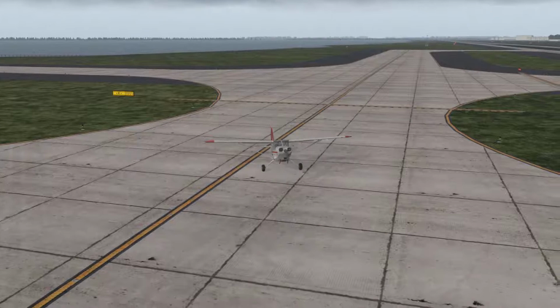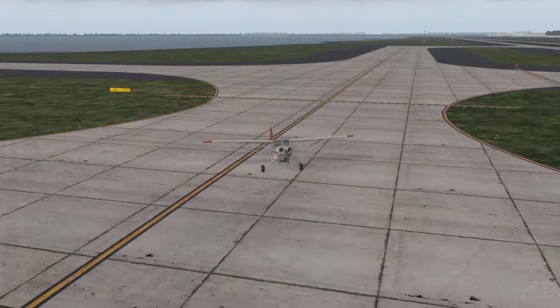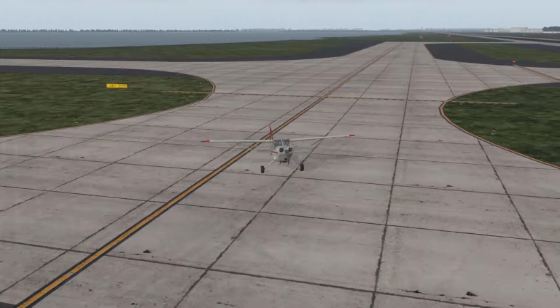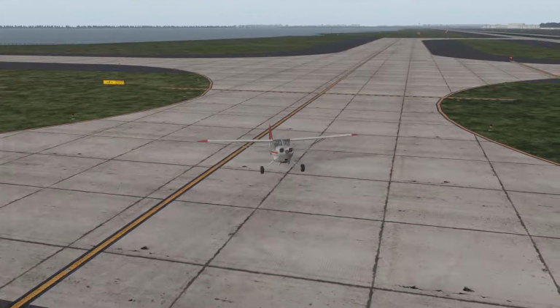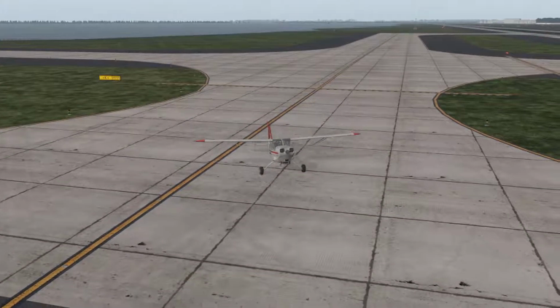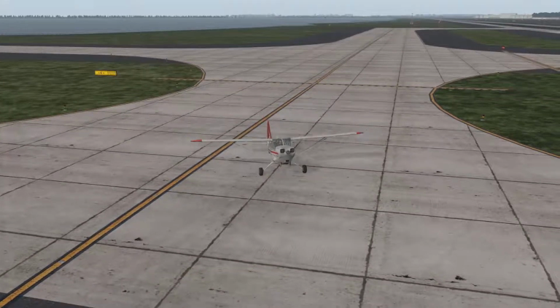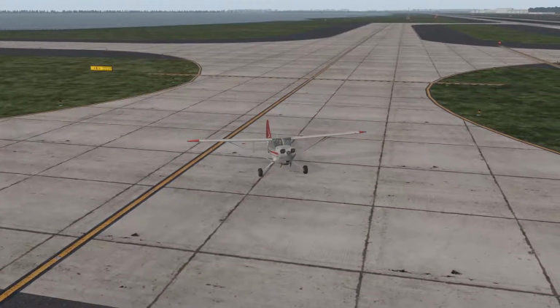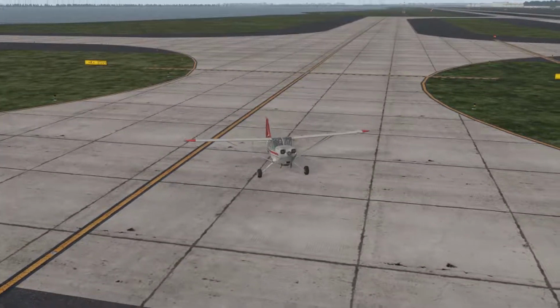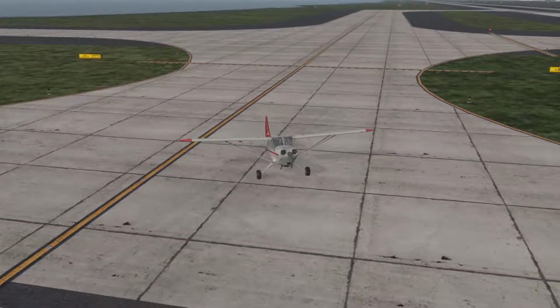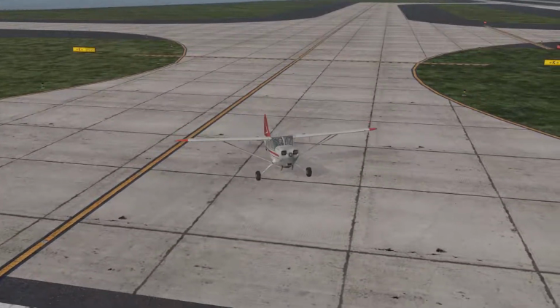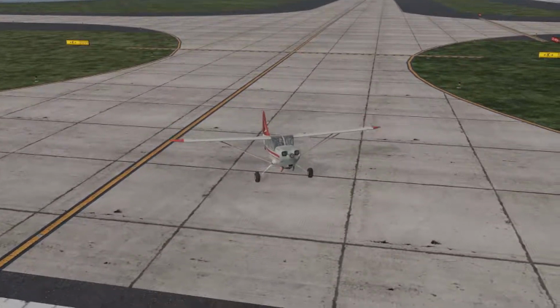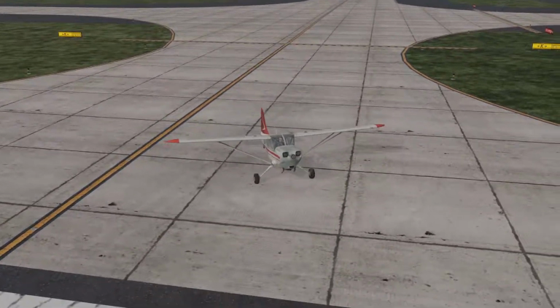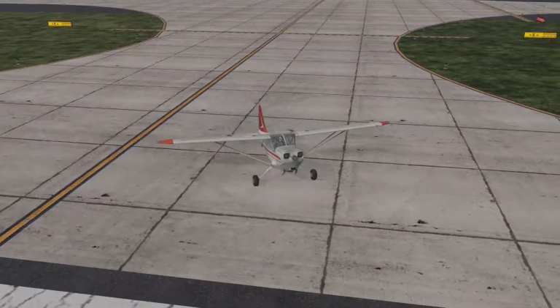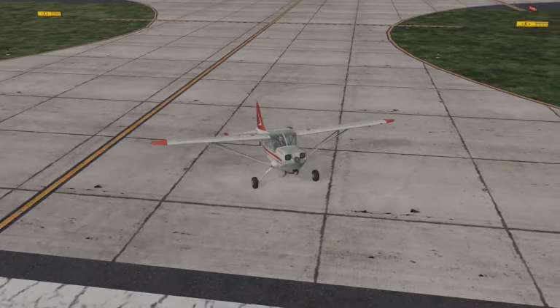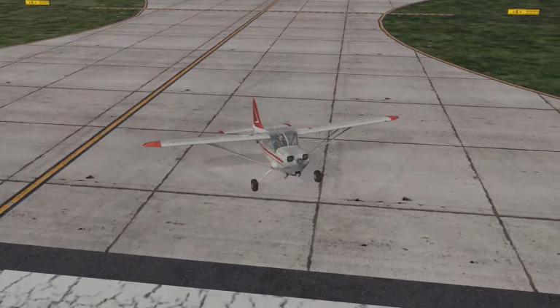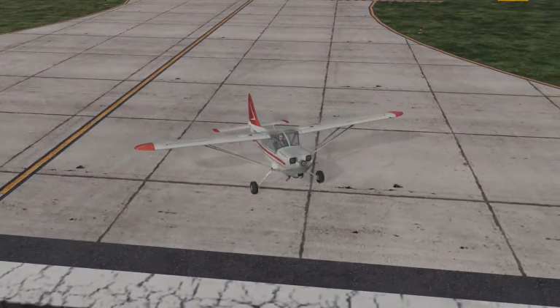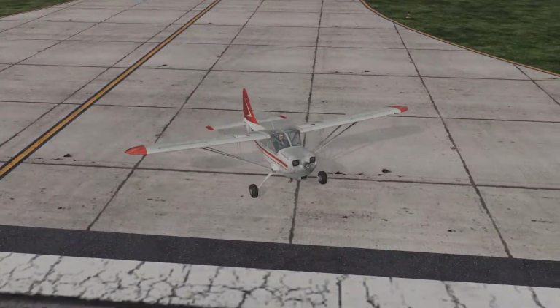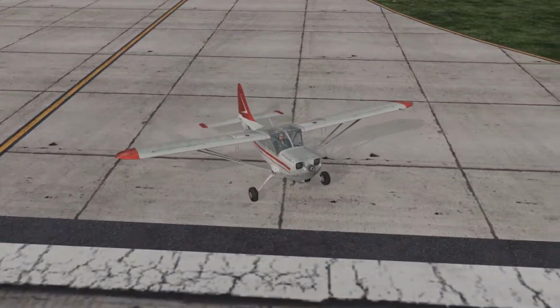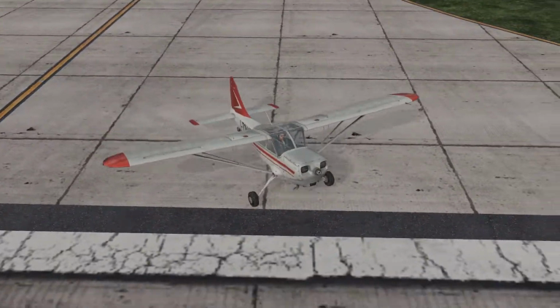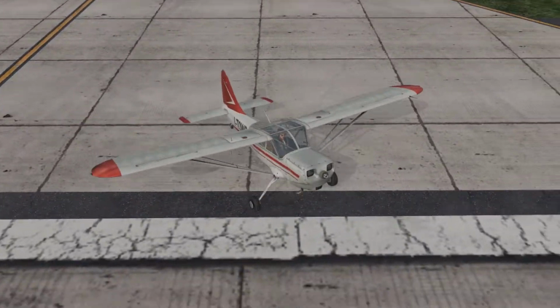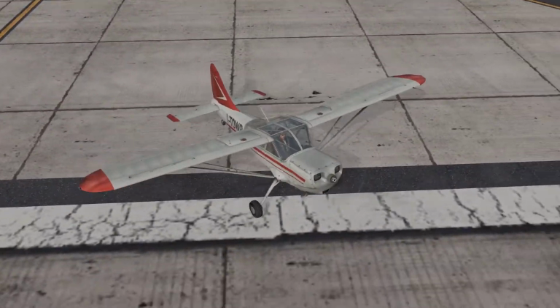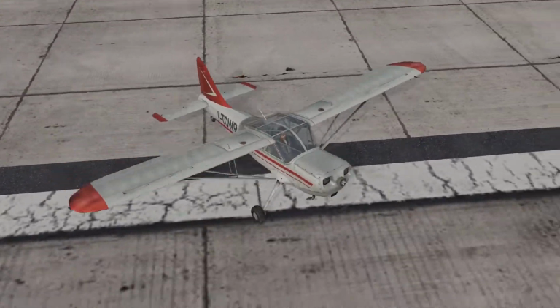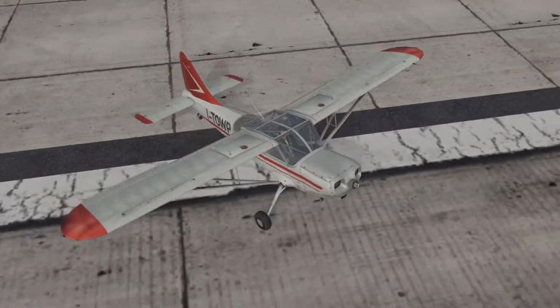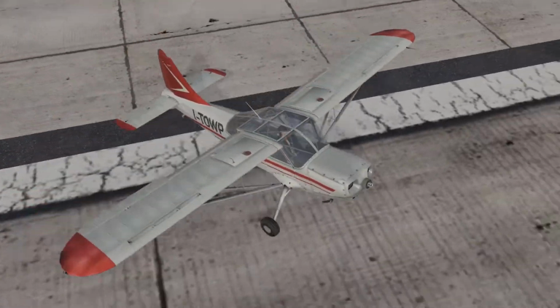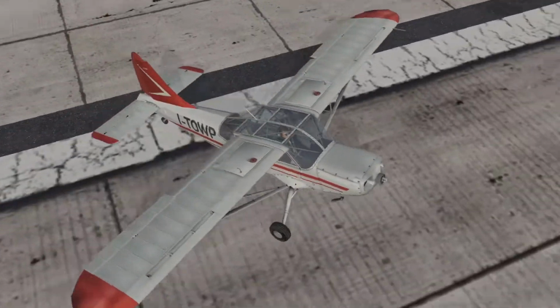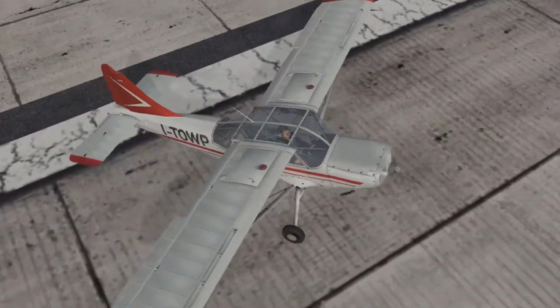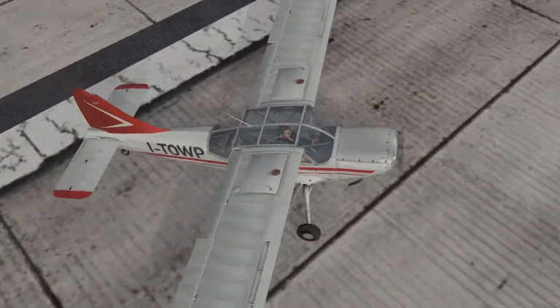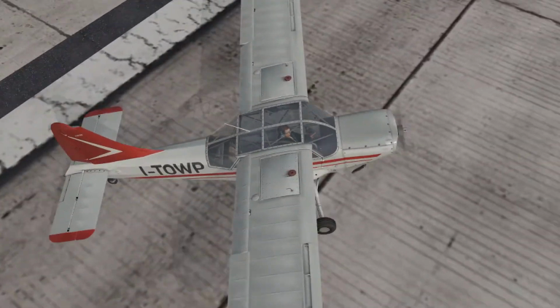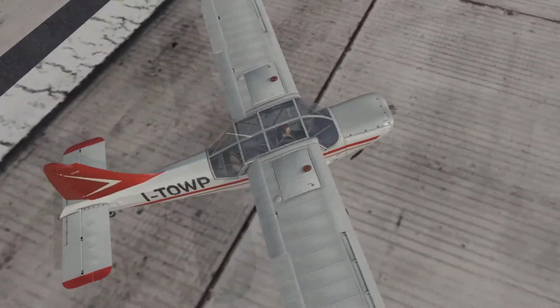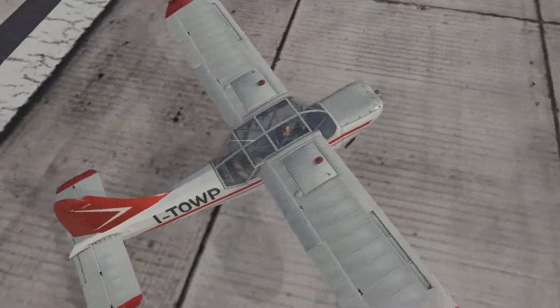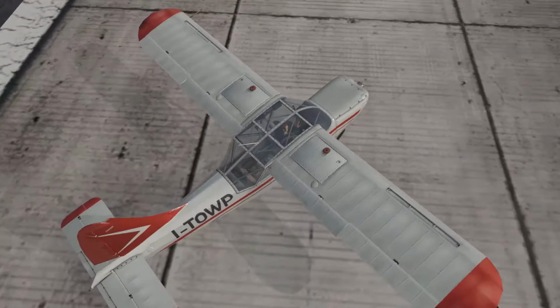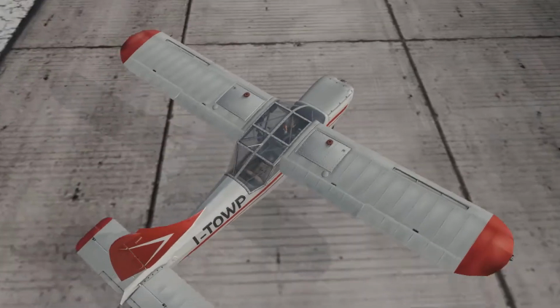Jet flew 1905, radar contact. Cloud maintain 17,000 and stay off the 2.